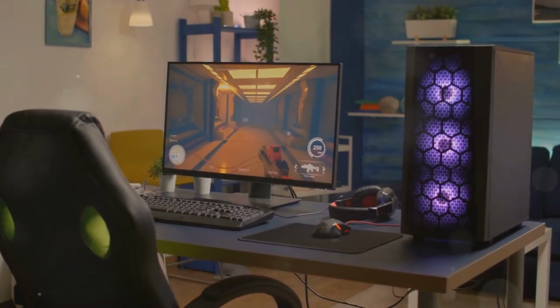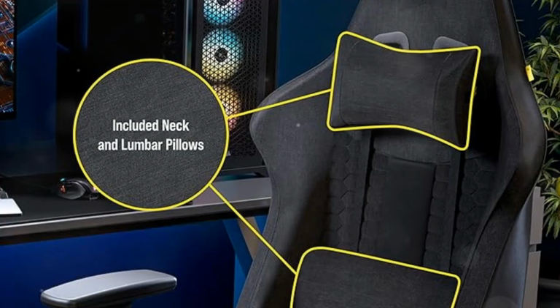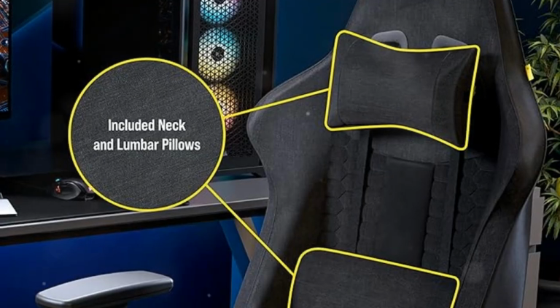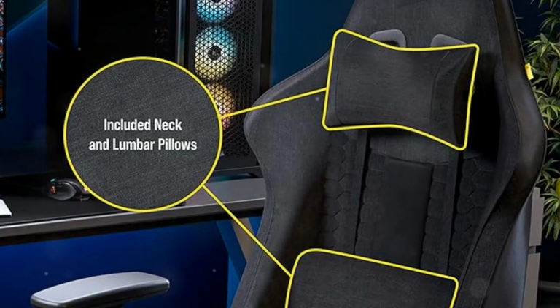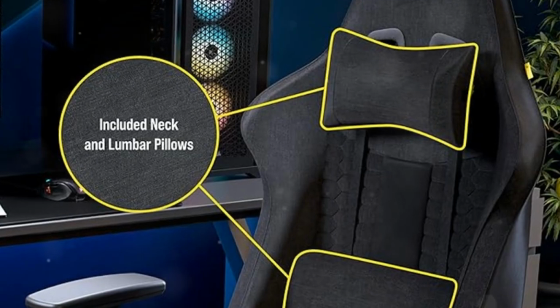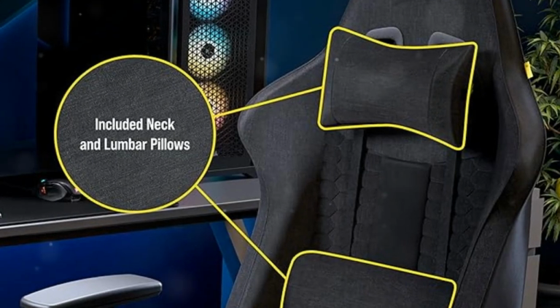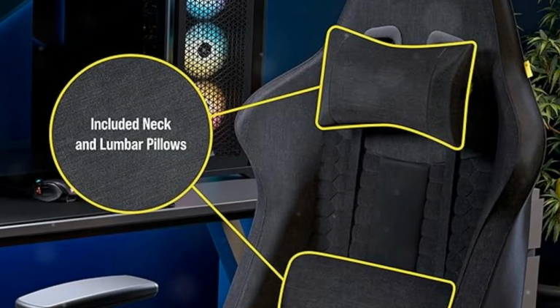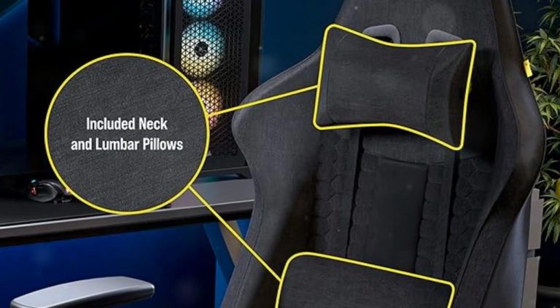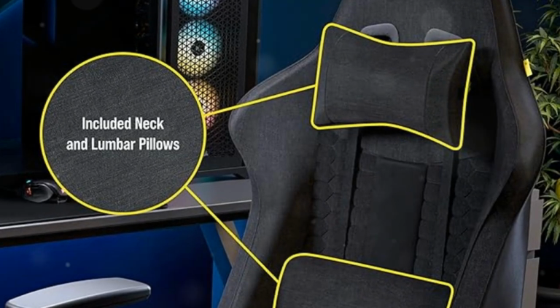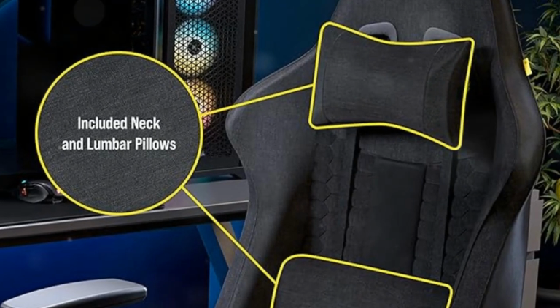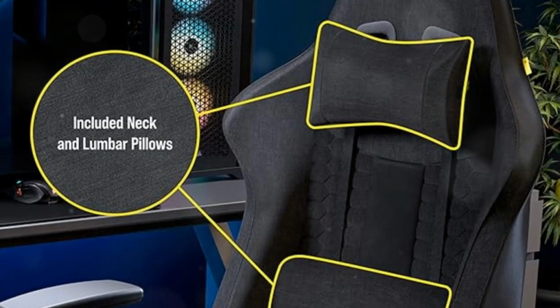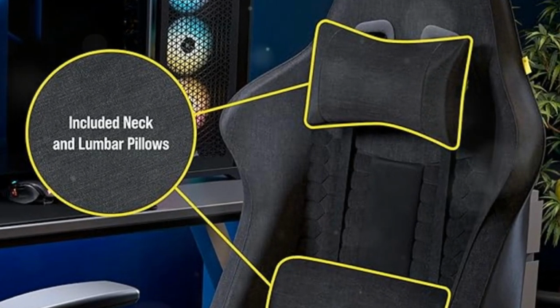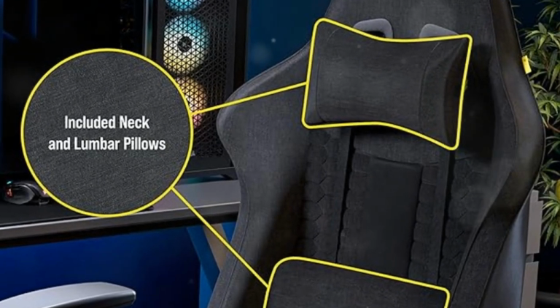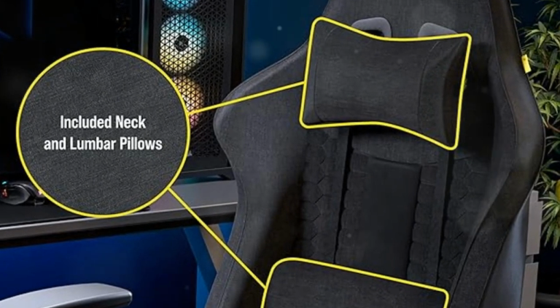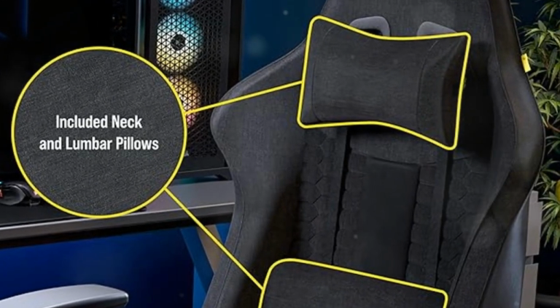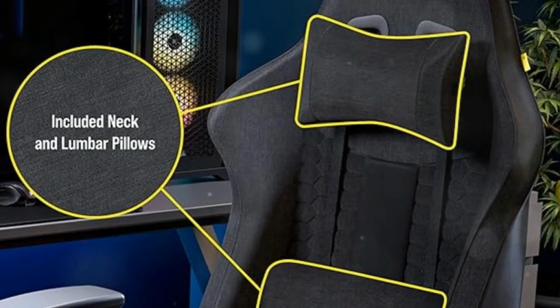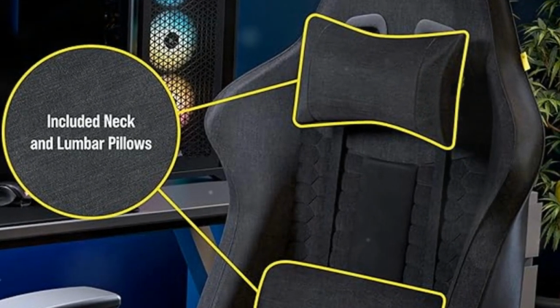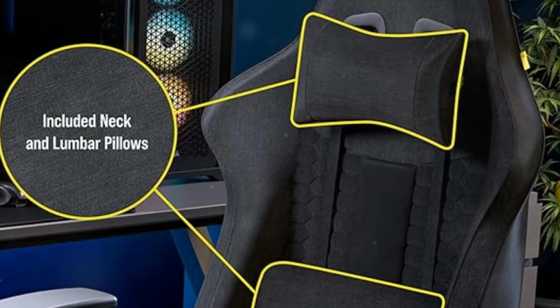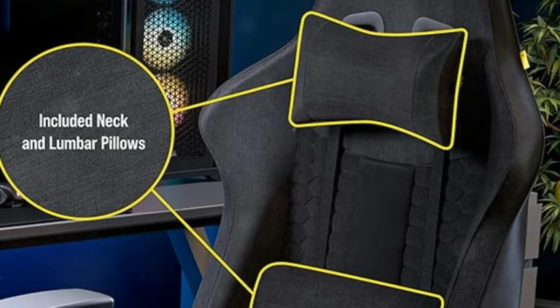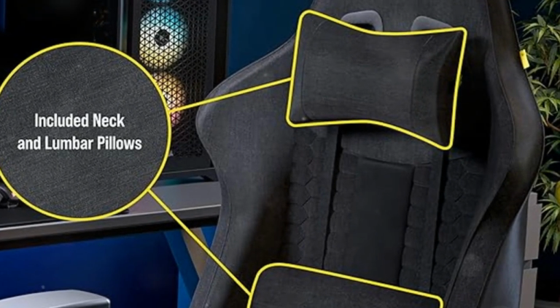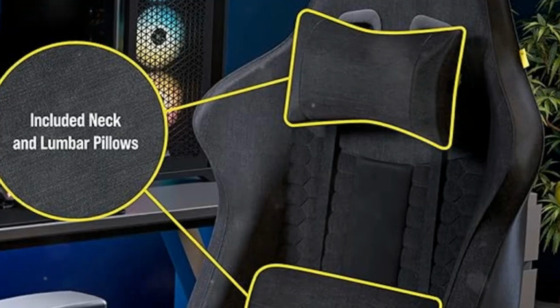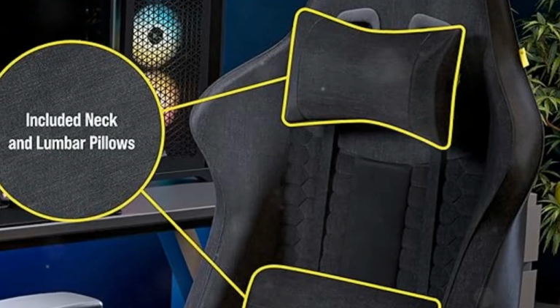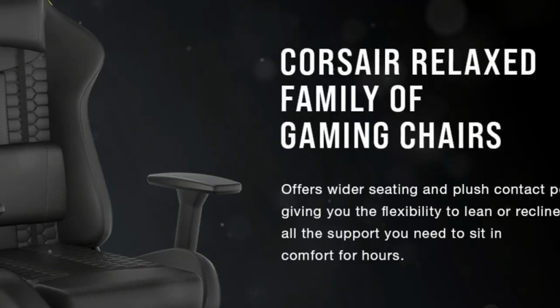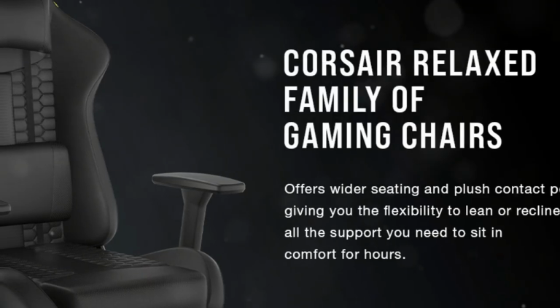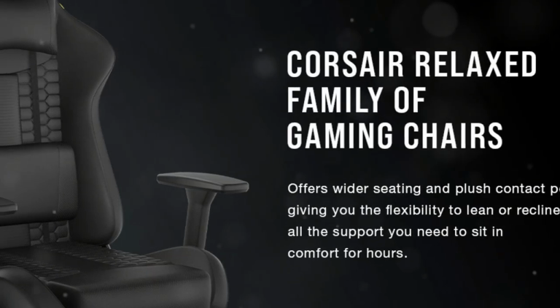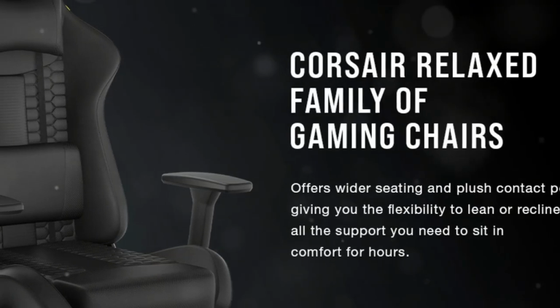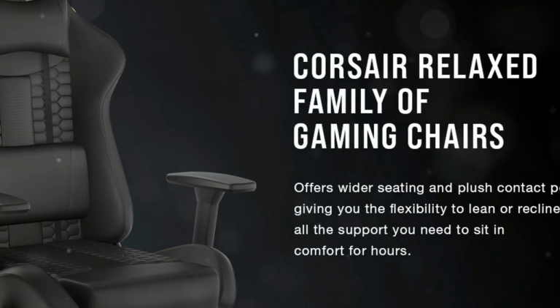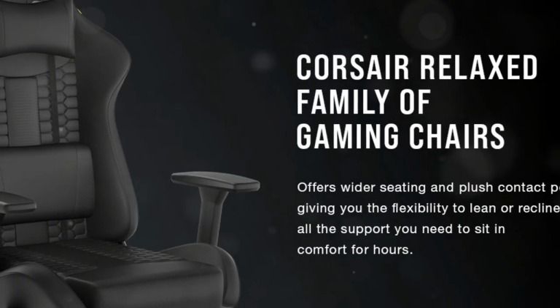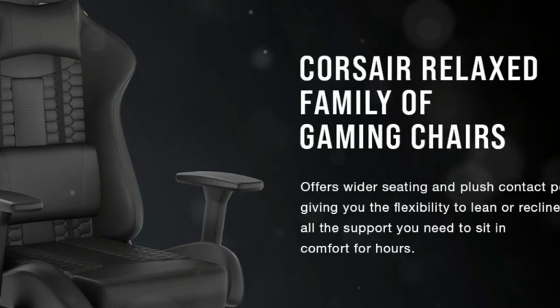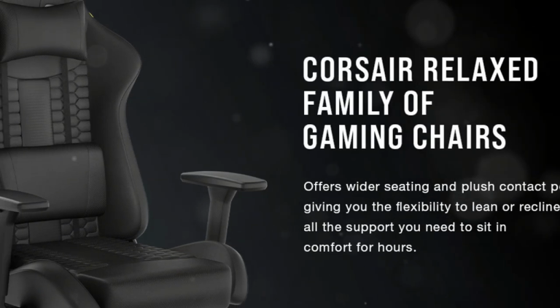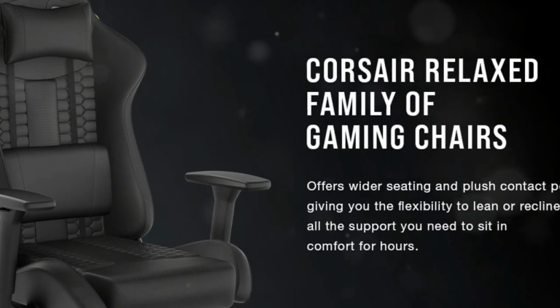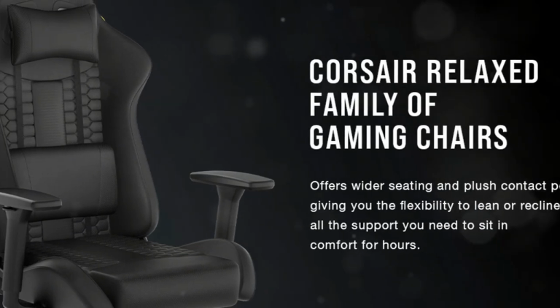The fabric exterior is soft, breathable, and perfect for long gaming sessions. It keeps you cool even during intense battles.